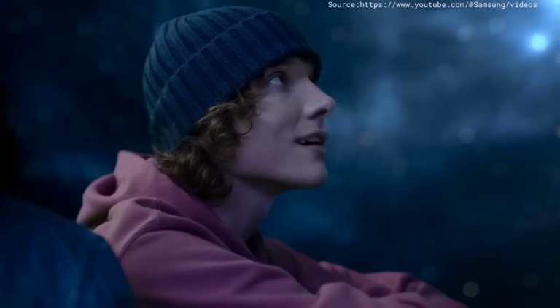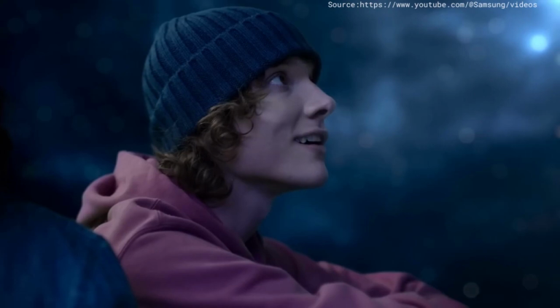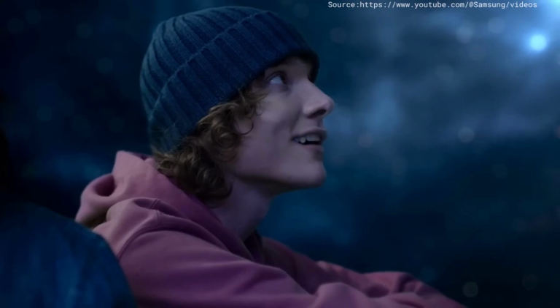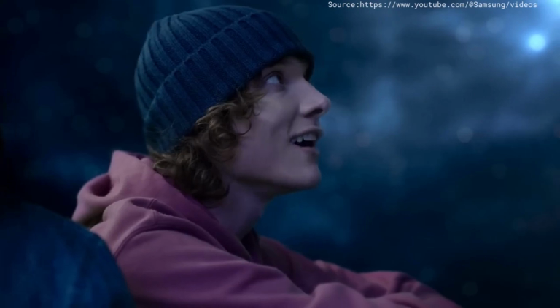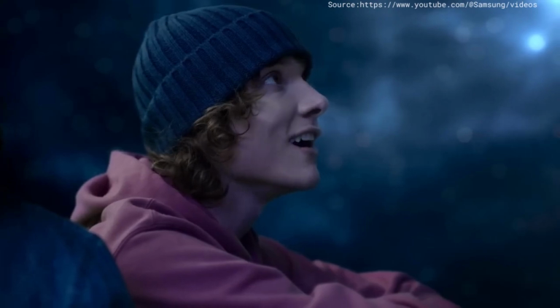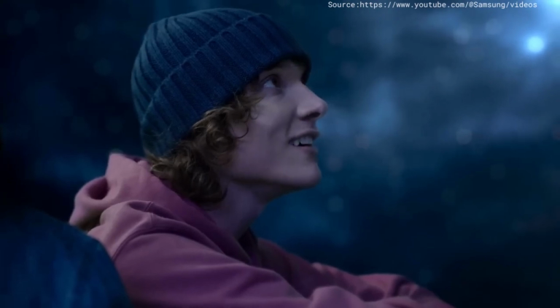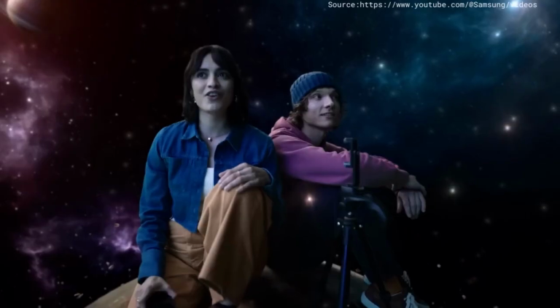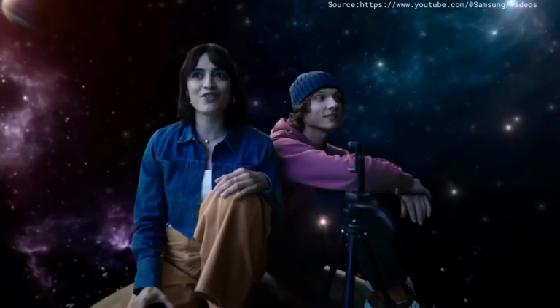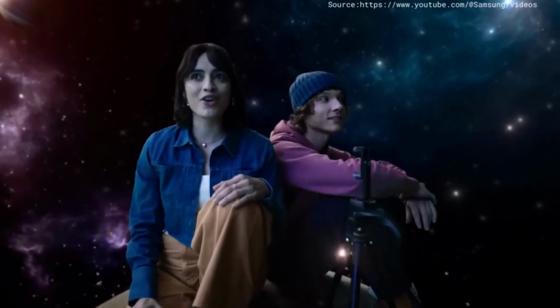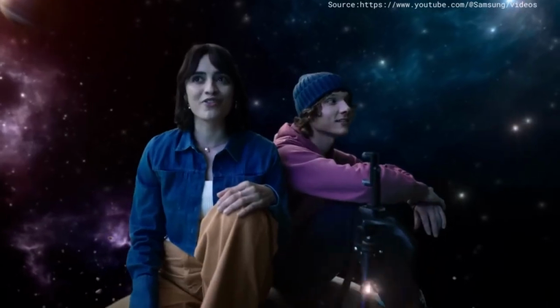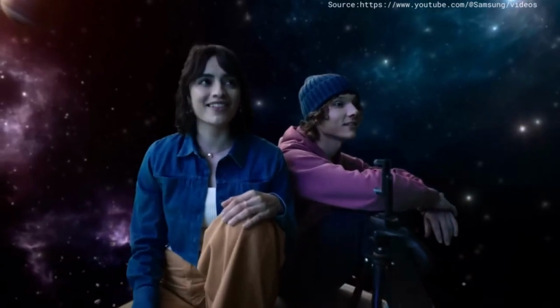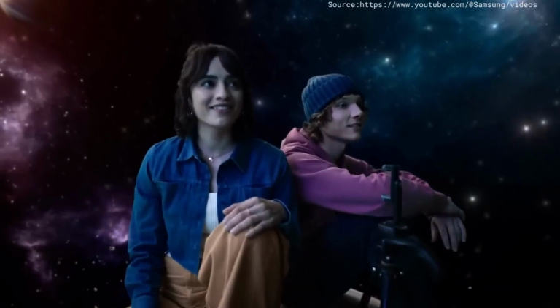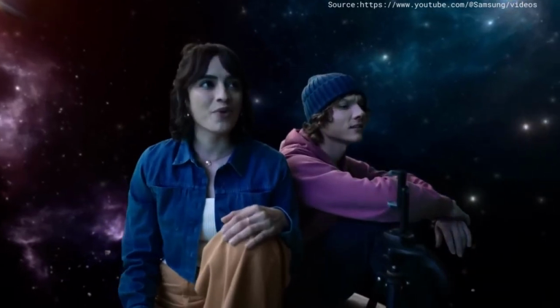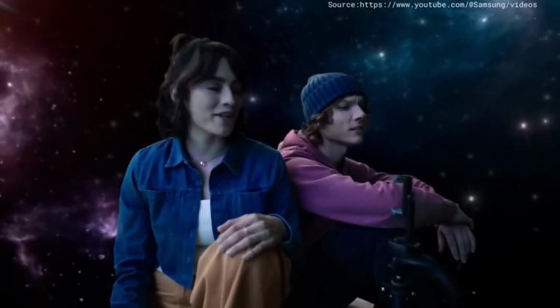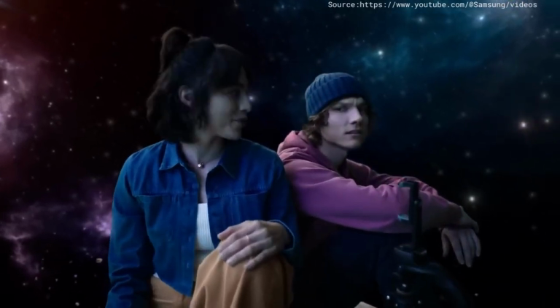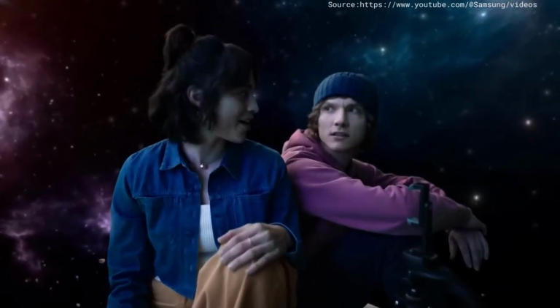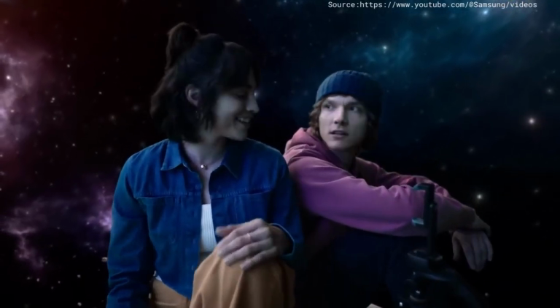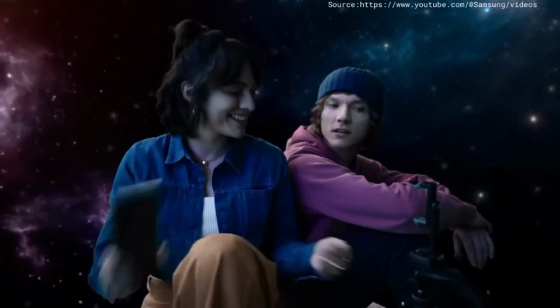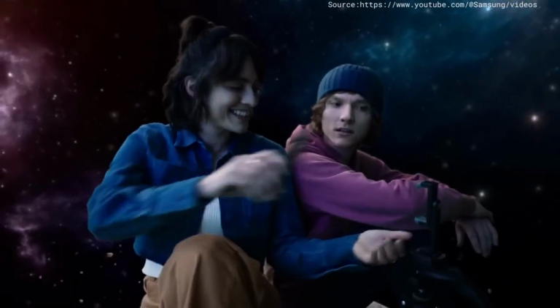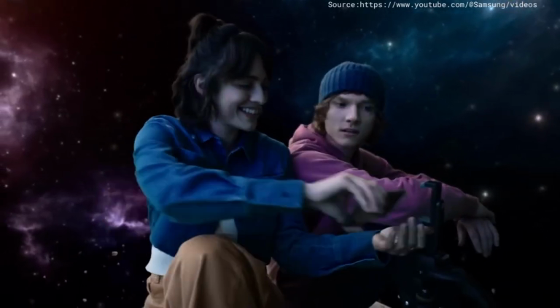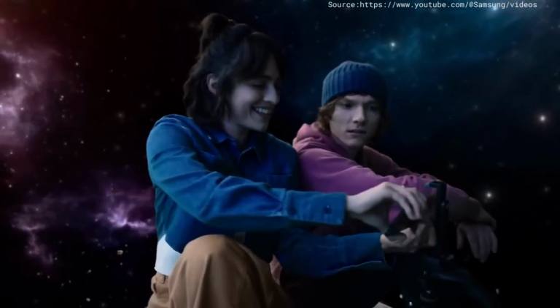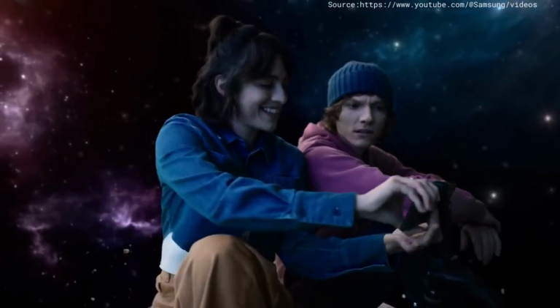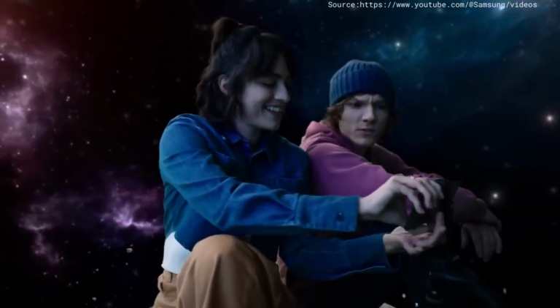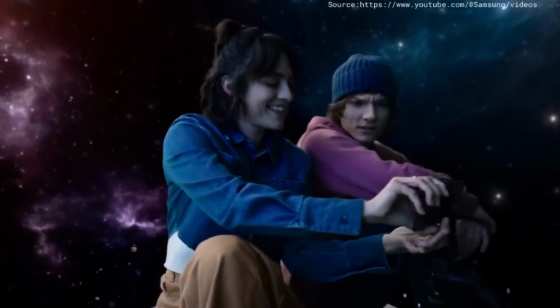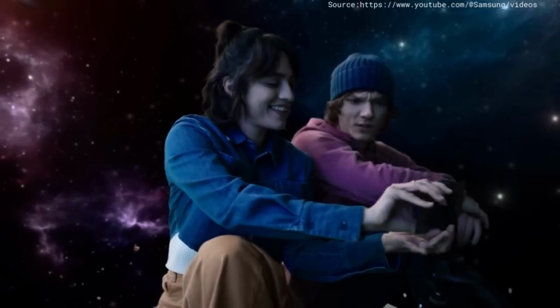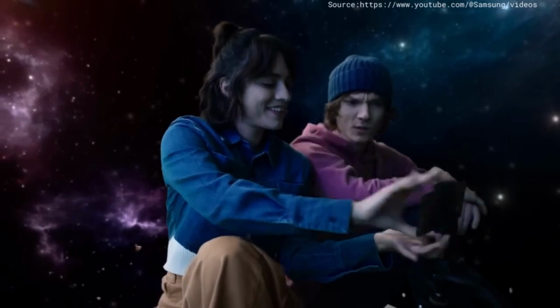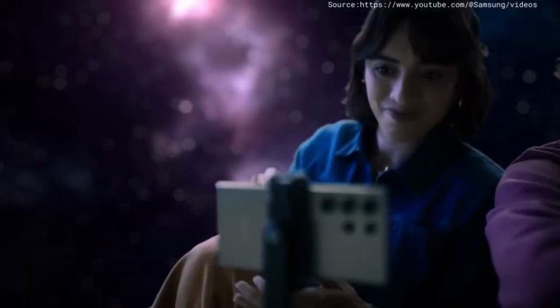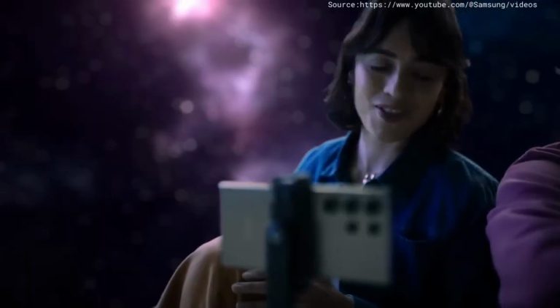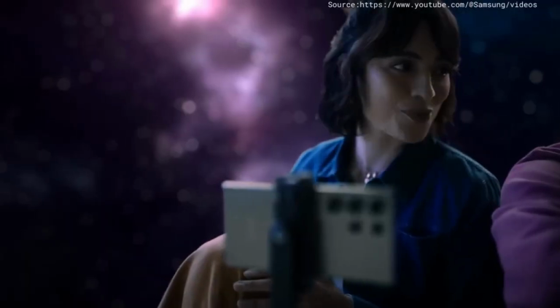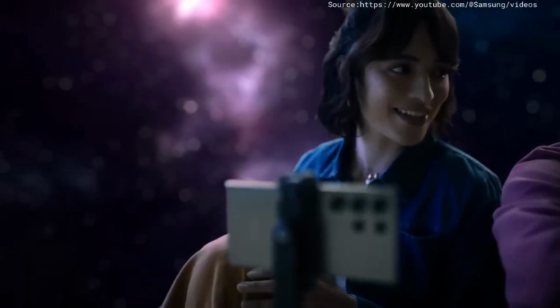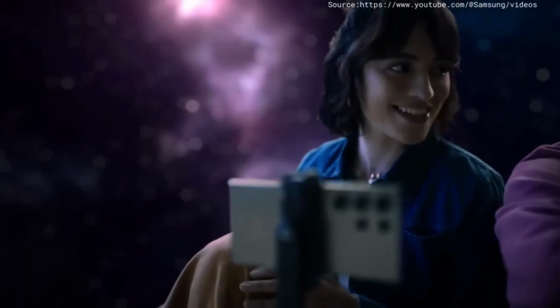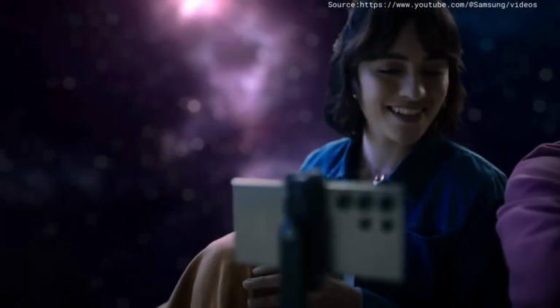This is the perfect place for astrophotography with Expert Raw. Expert who? Just wait and see.